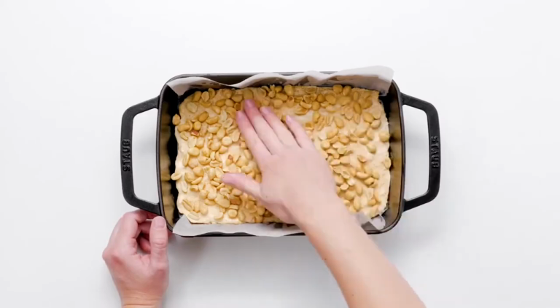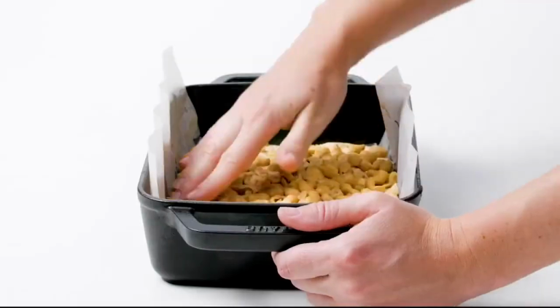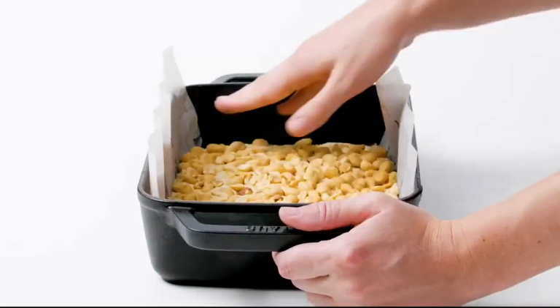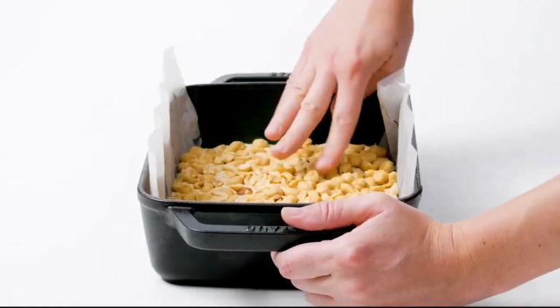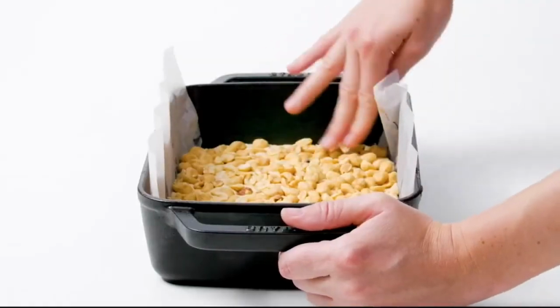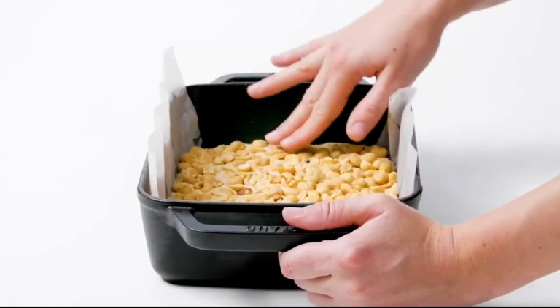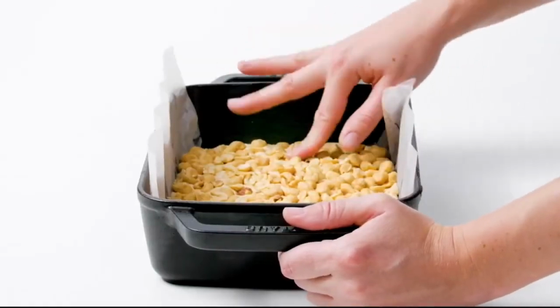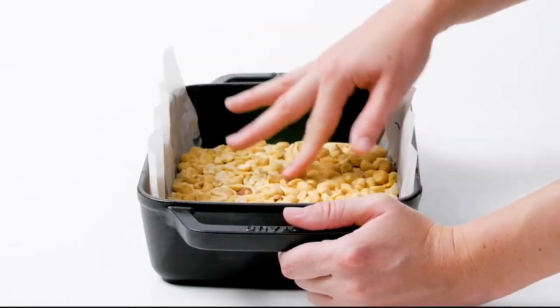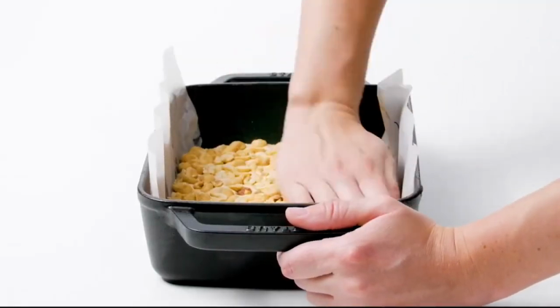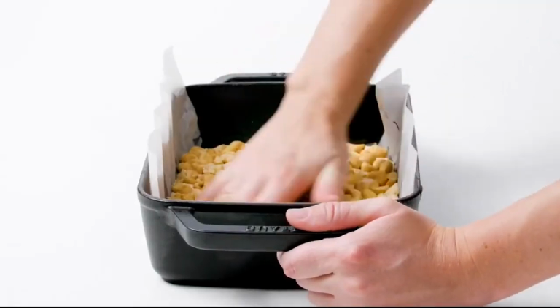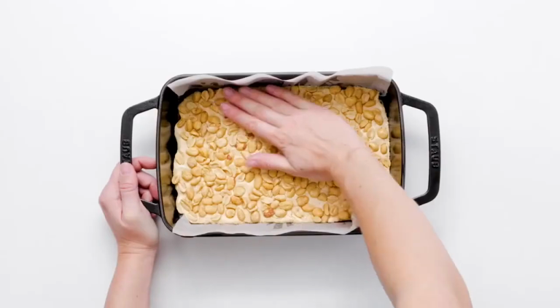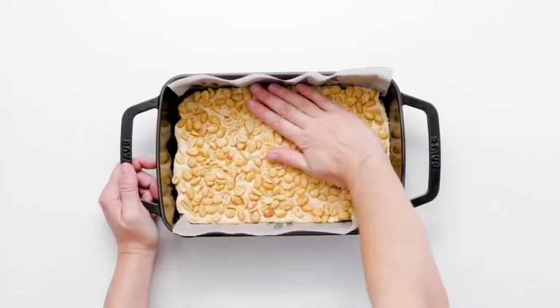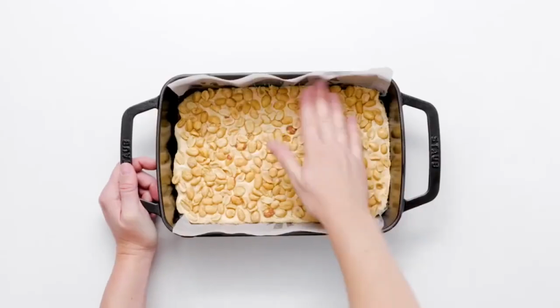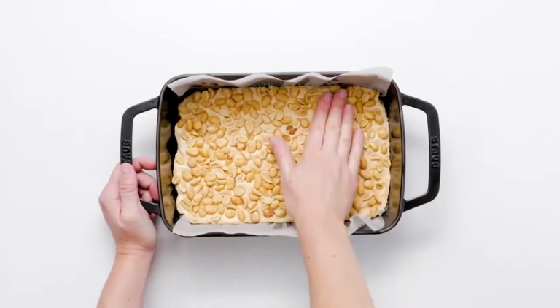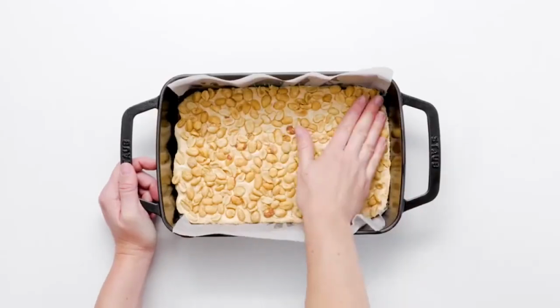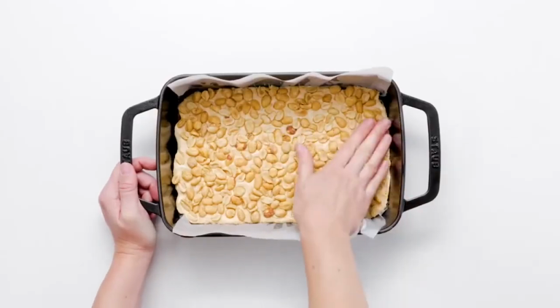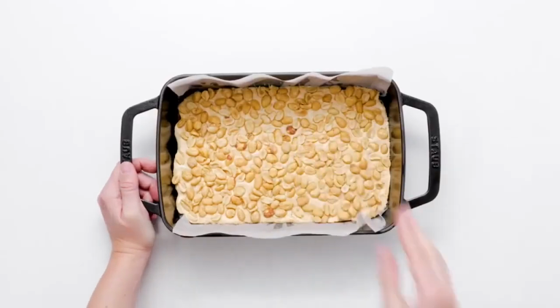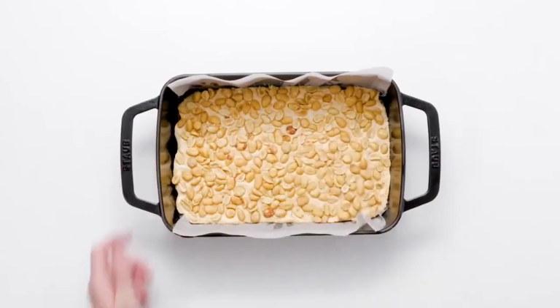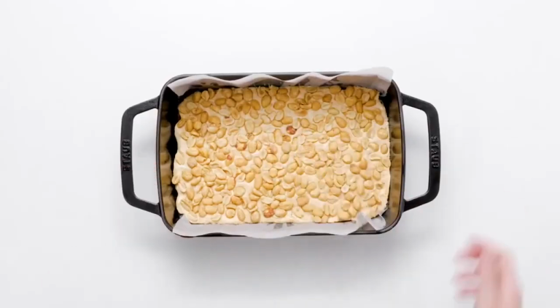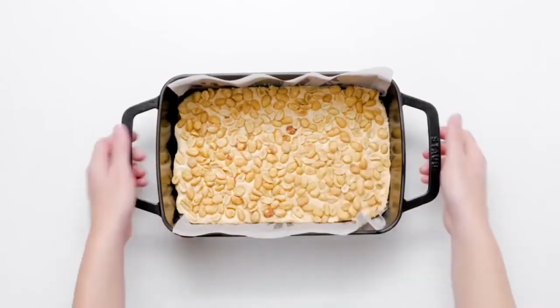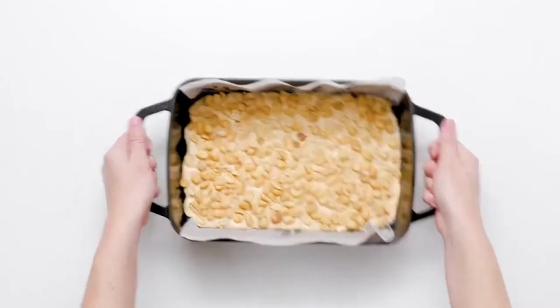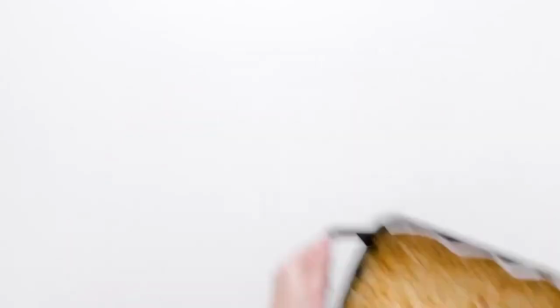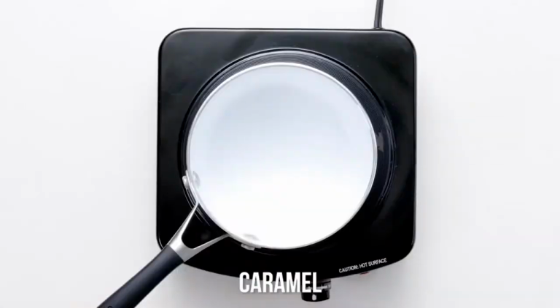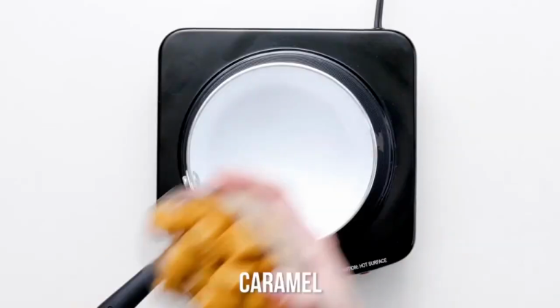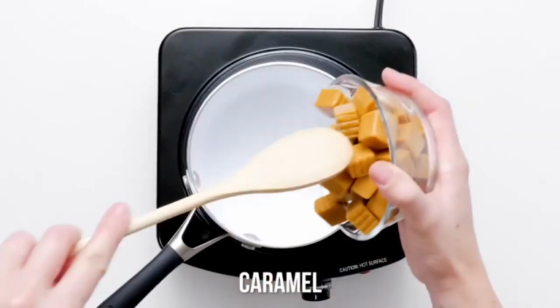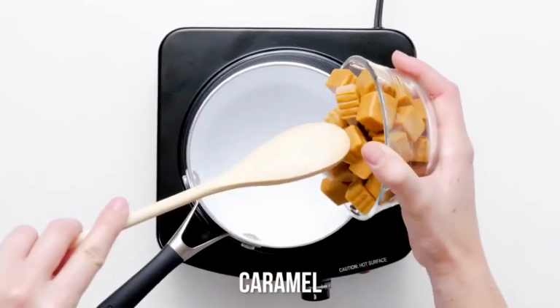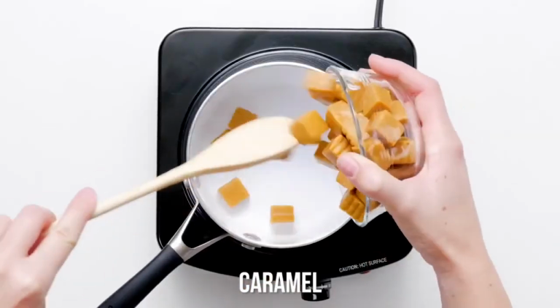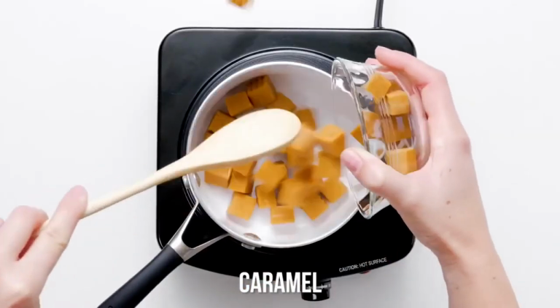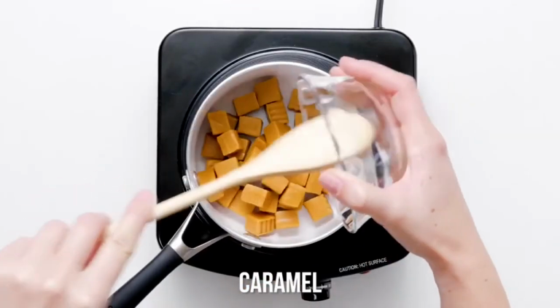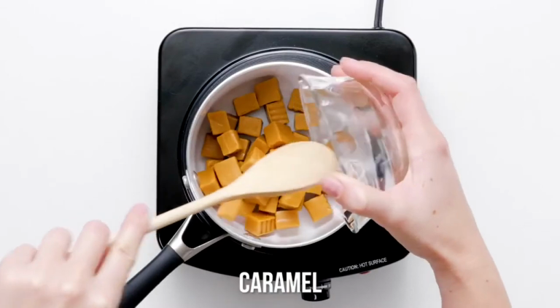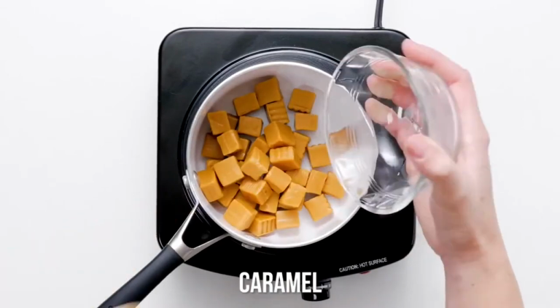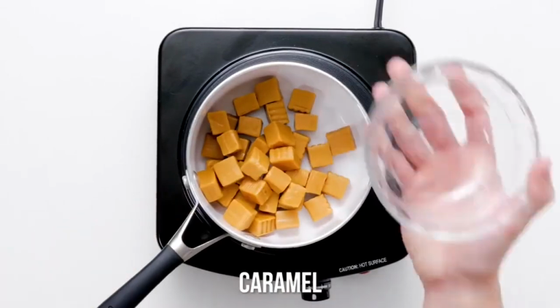Voila! Layer 2! Onto the caramel layer, also known as layer 3.